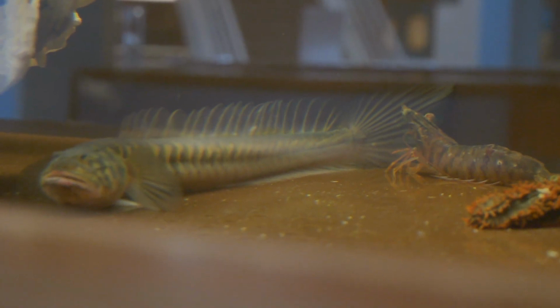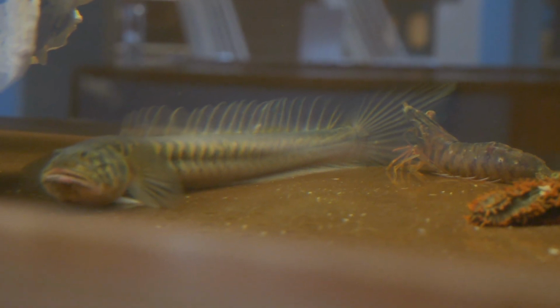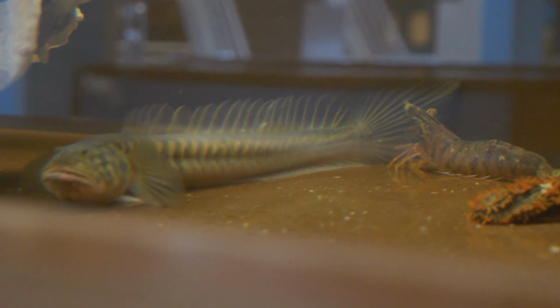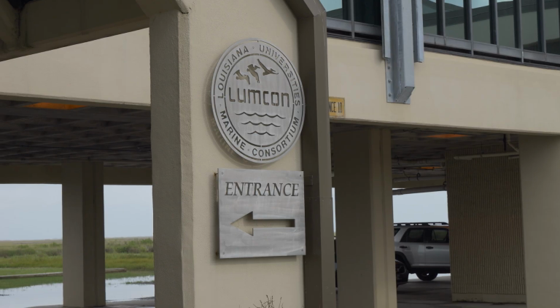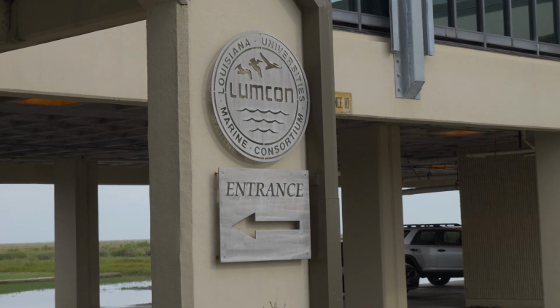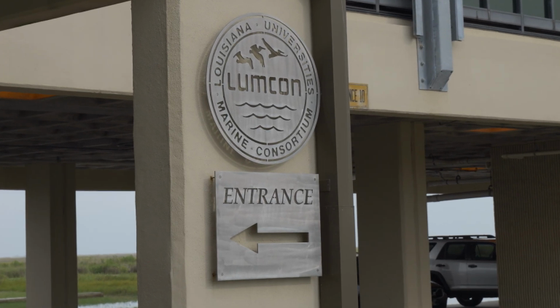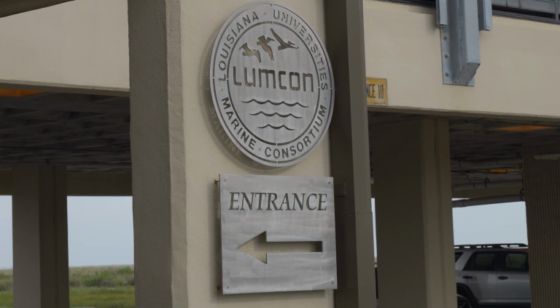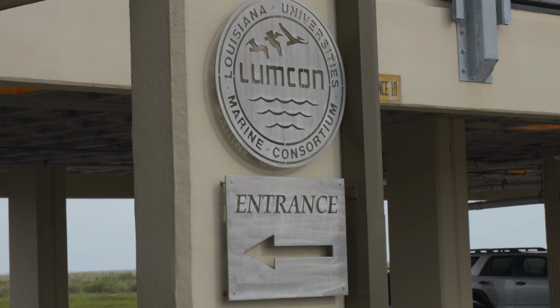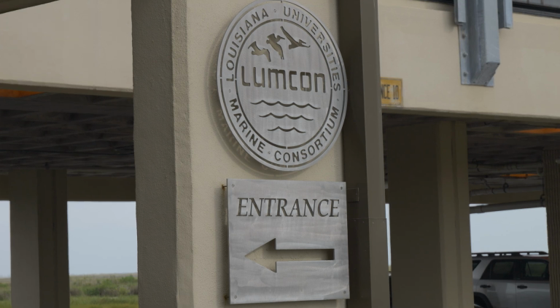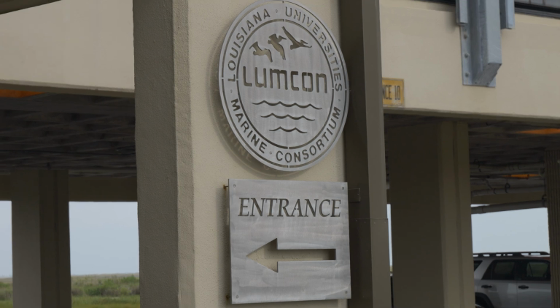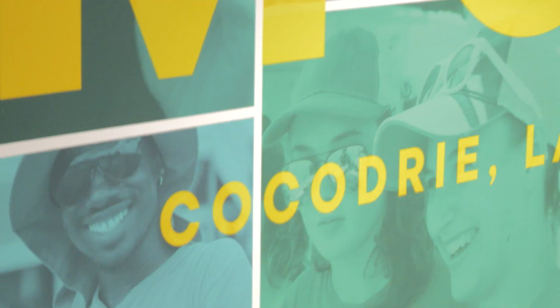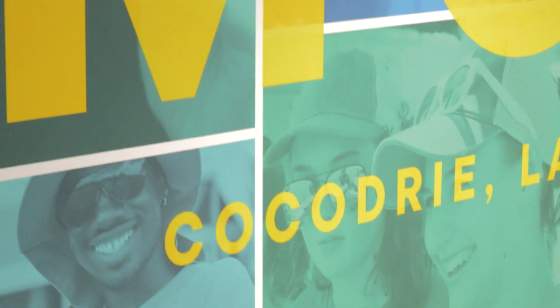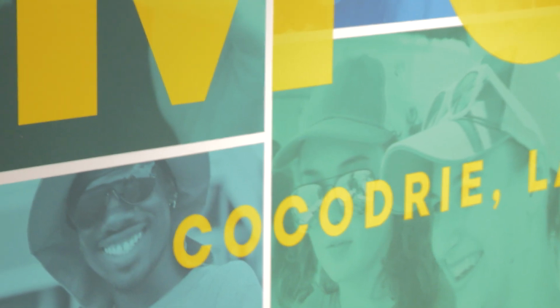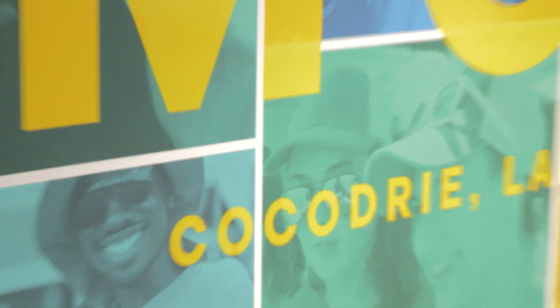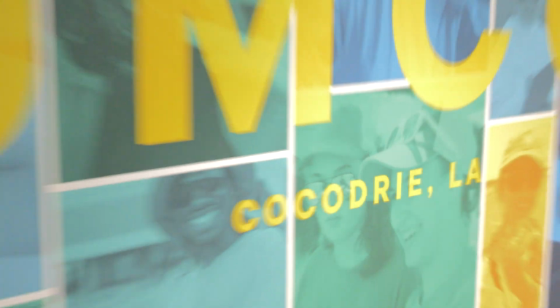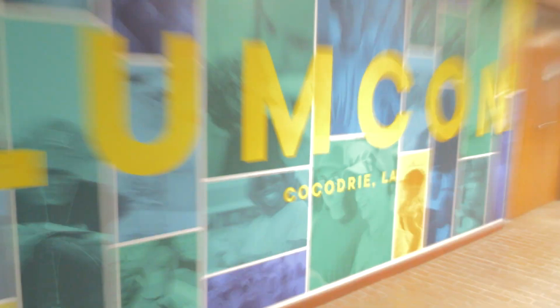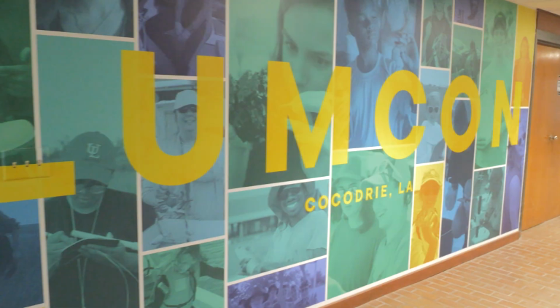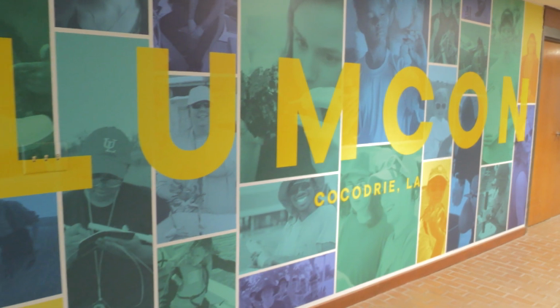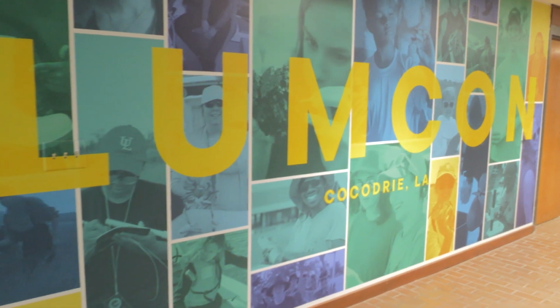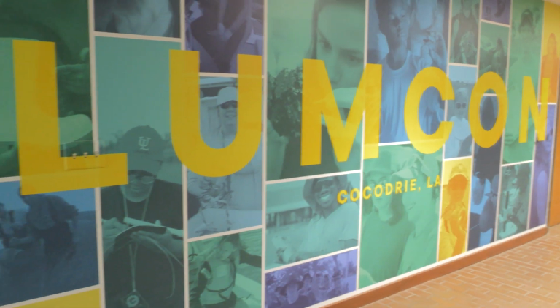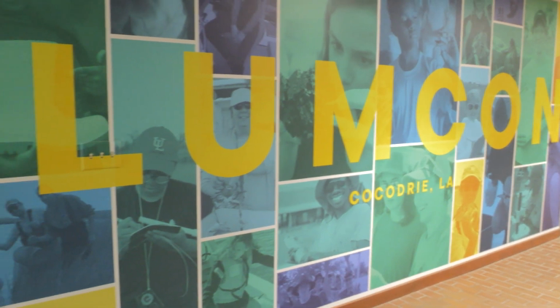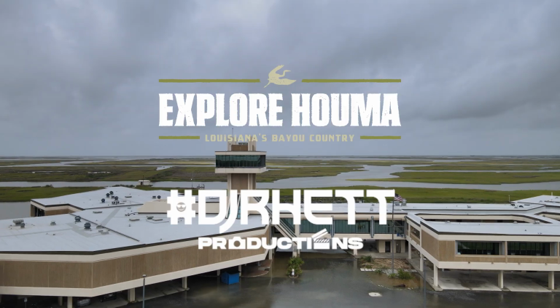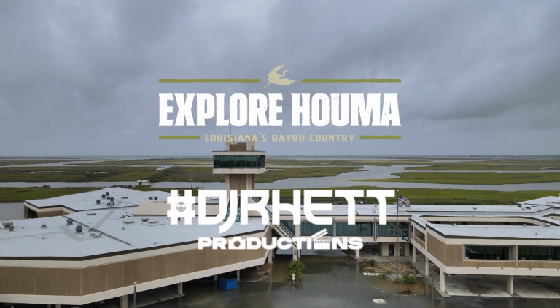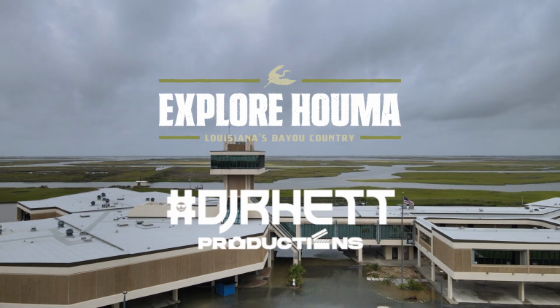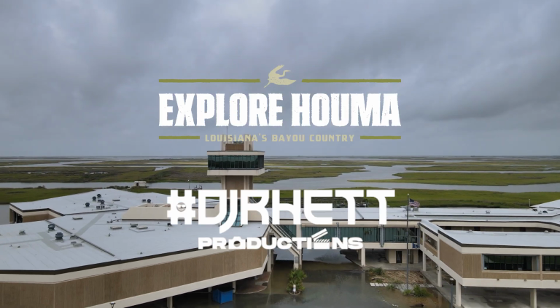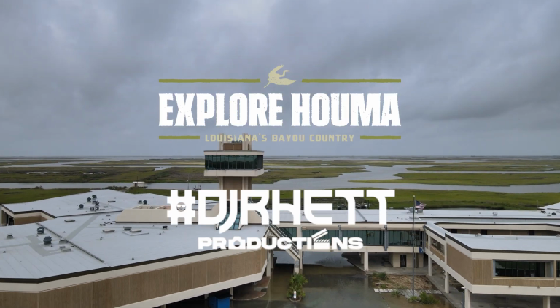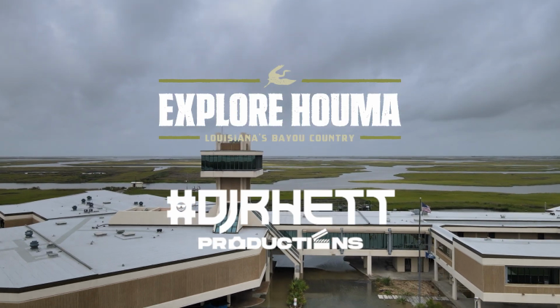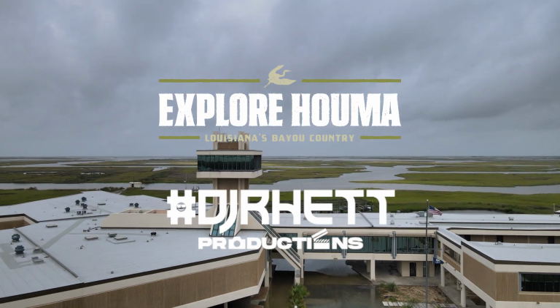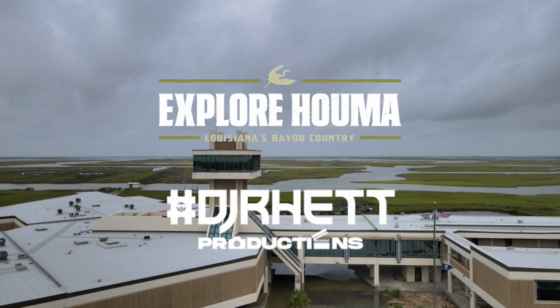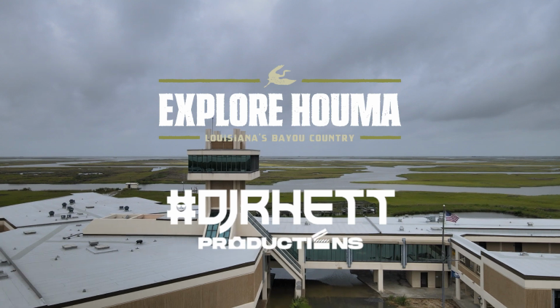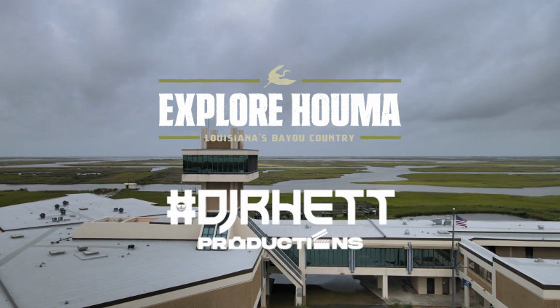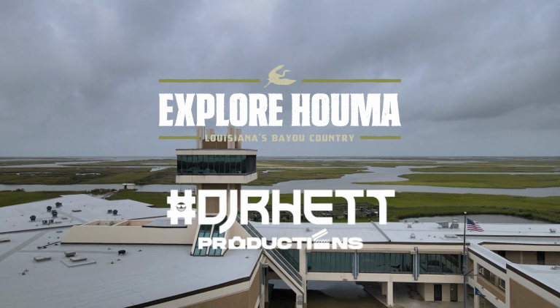So really cool place to check out. If you're ever down in Cocodrie, go to LUMCON. I promise you, you'll have the time of your life. Let's go!